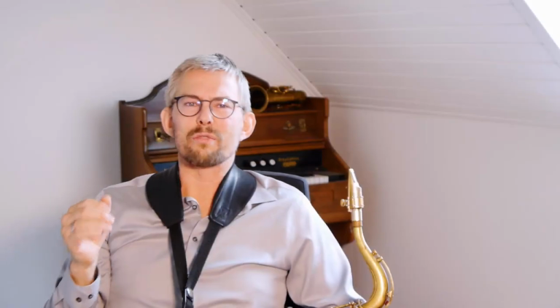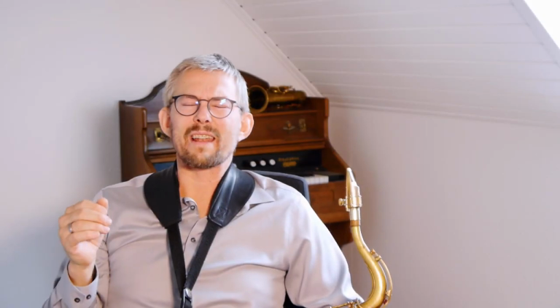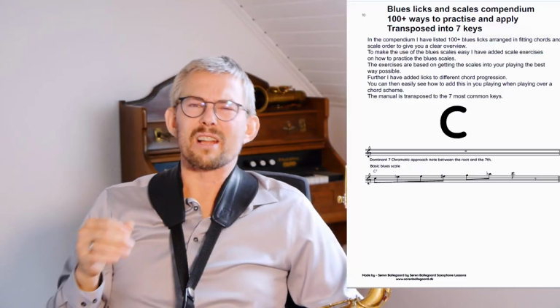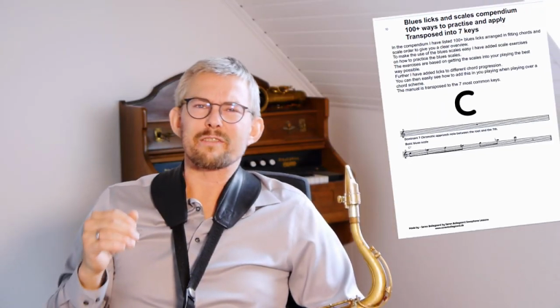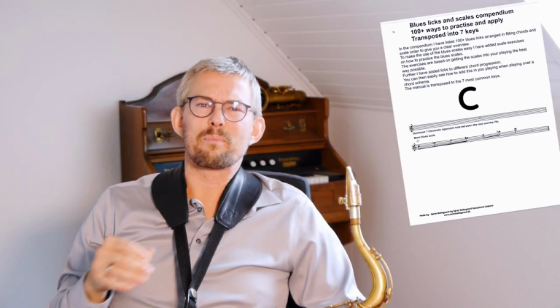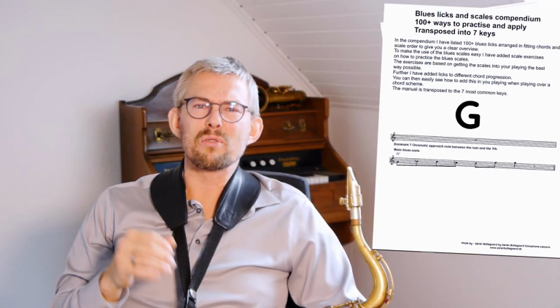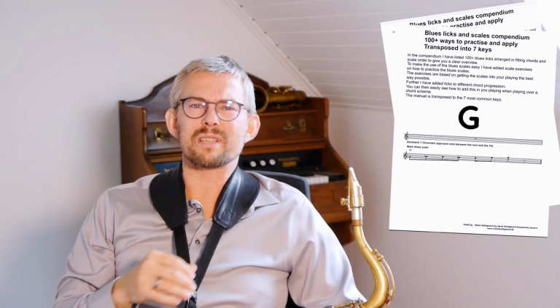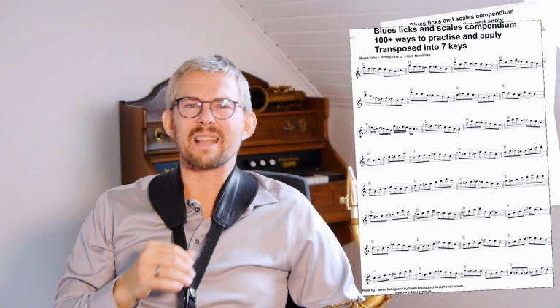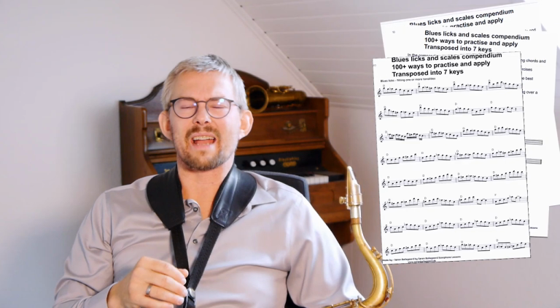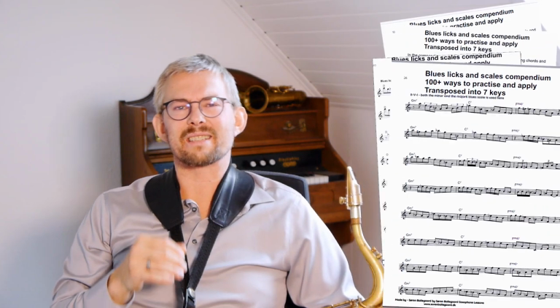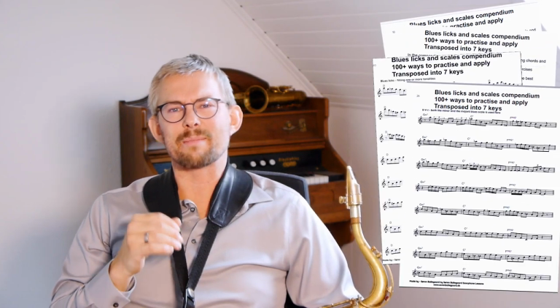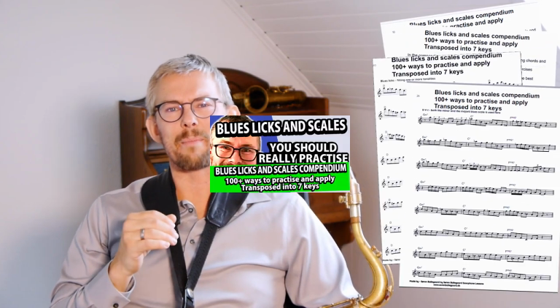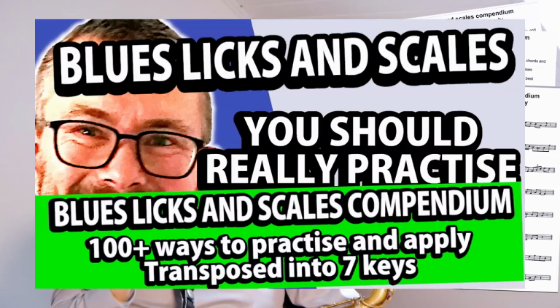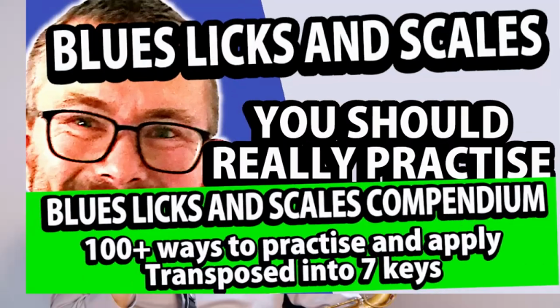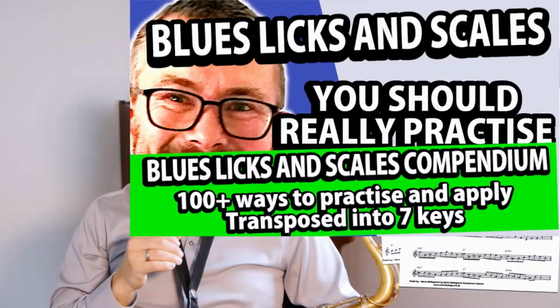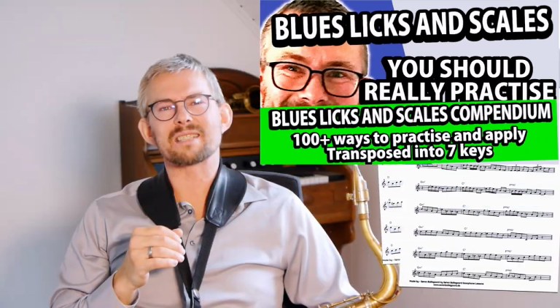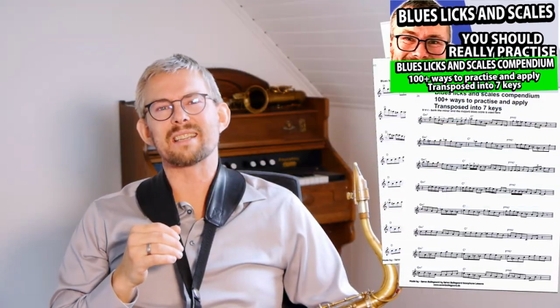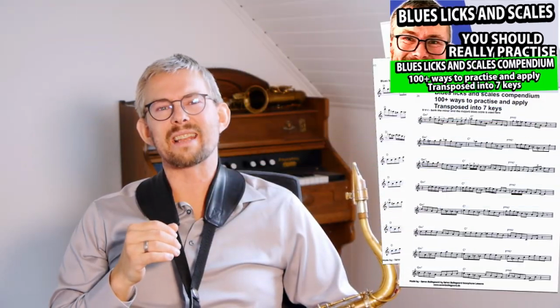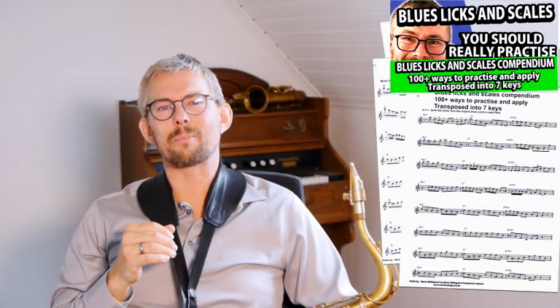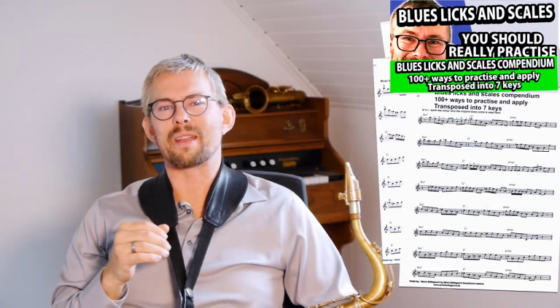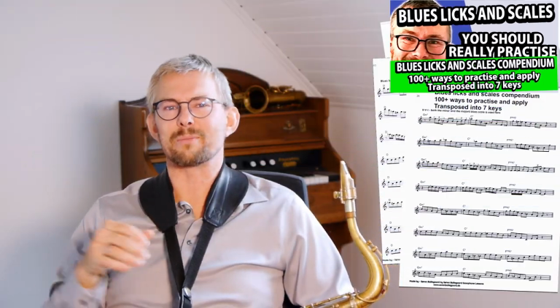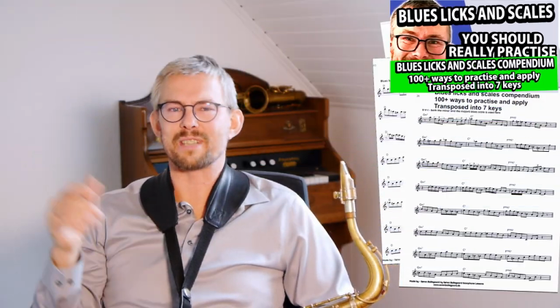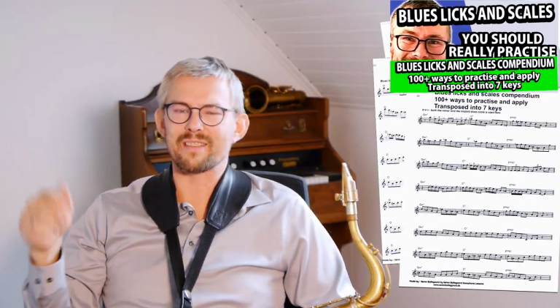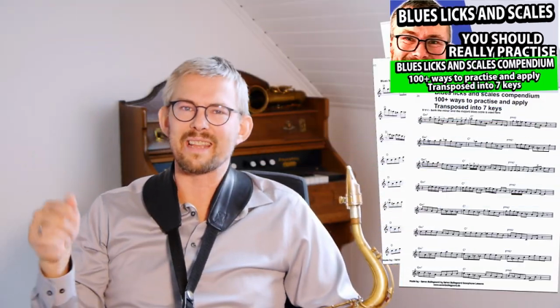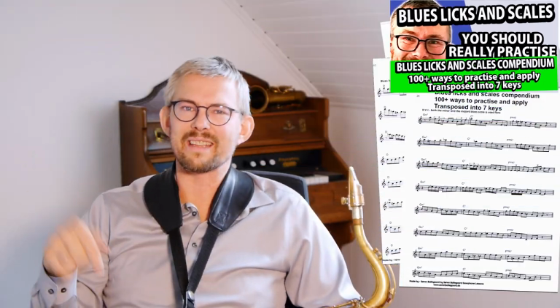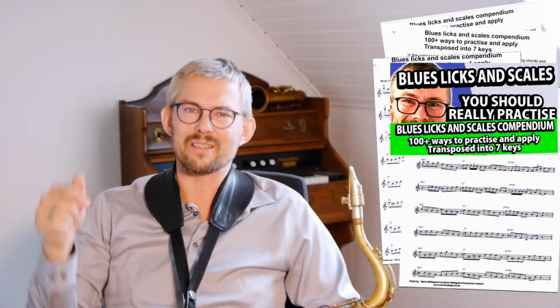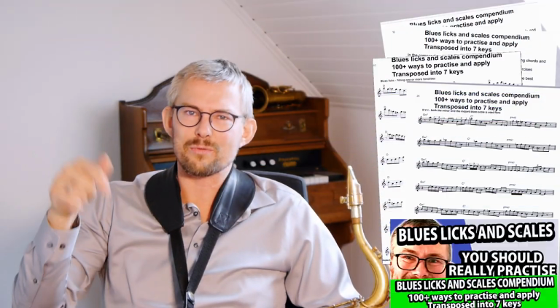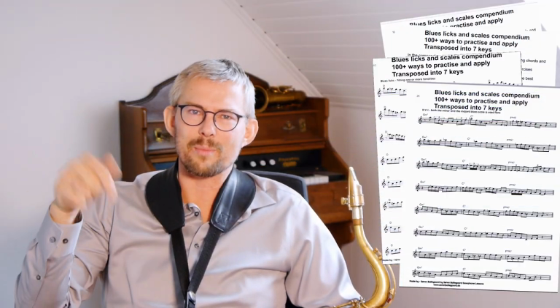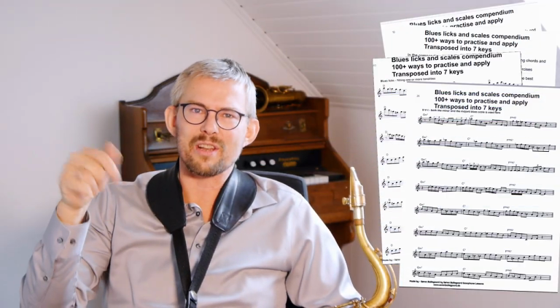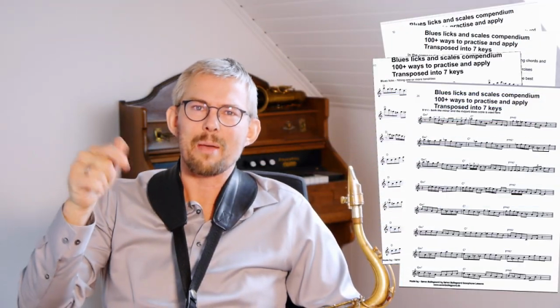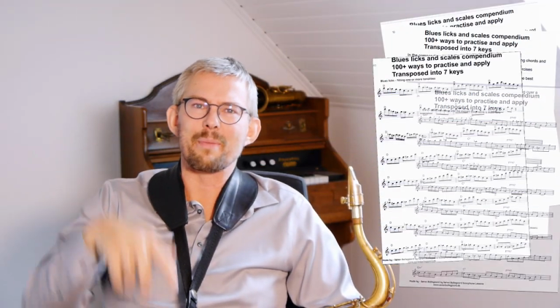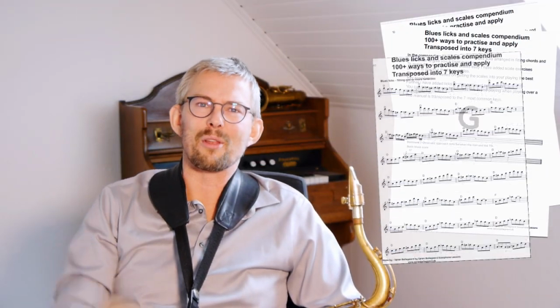You can find lots of blues lines in my blues scales and licks compendium — check the link in the description below.